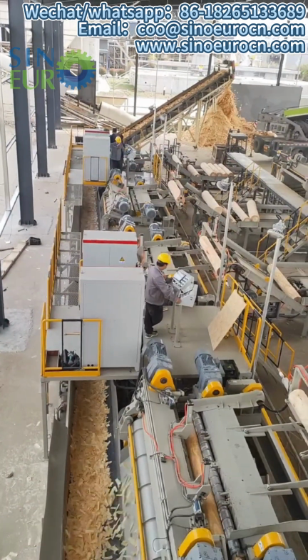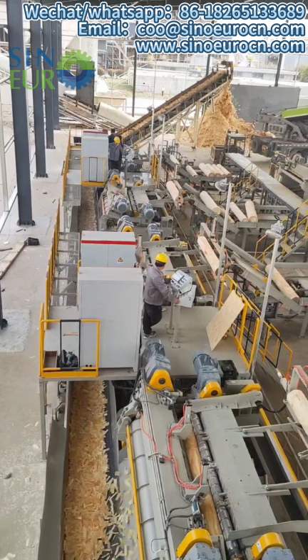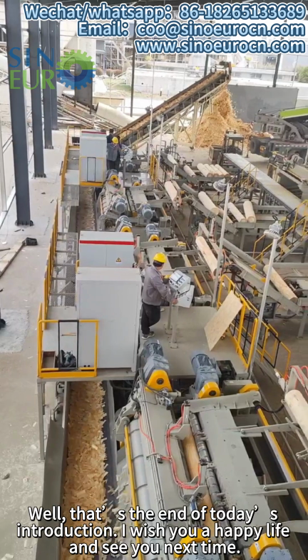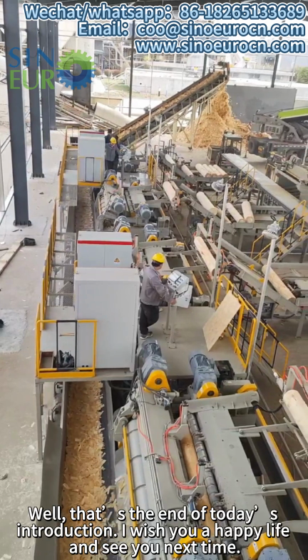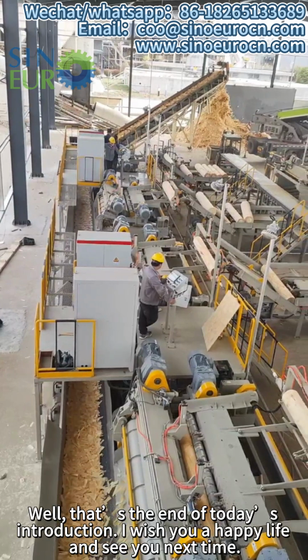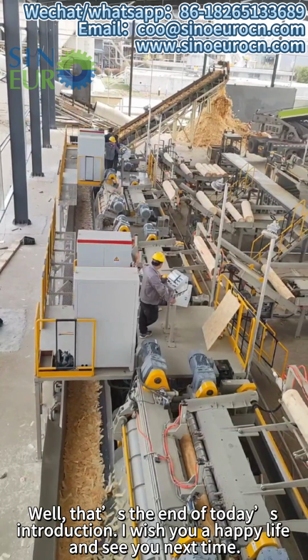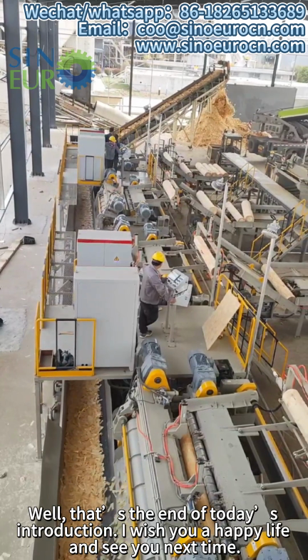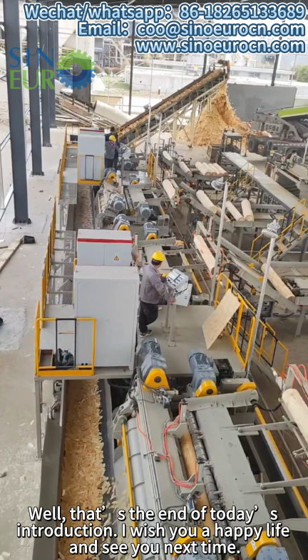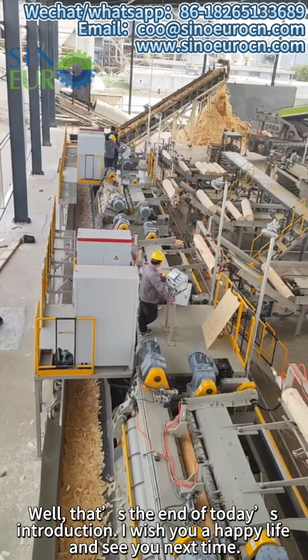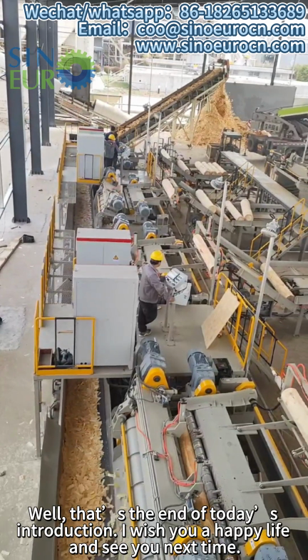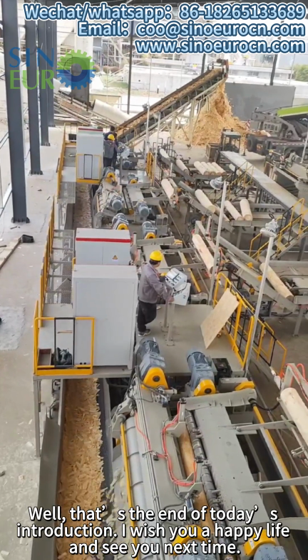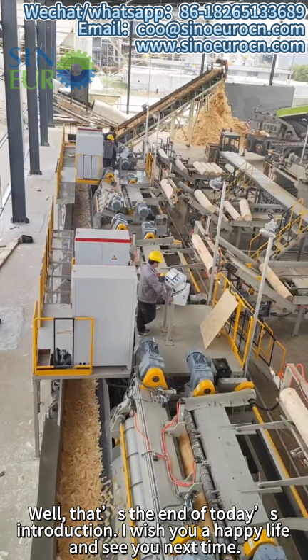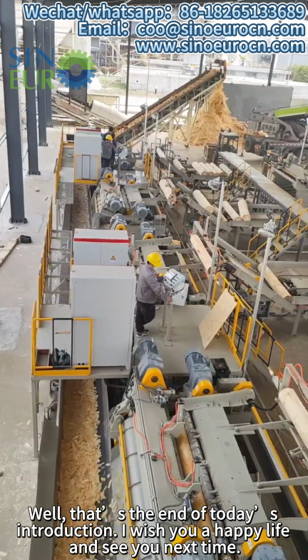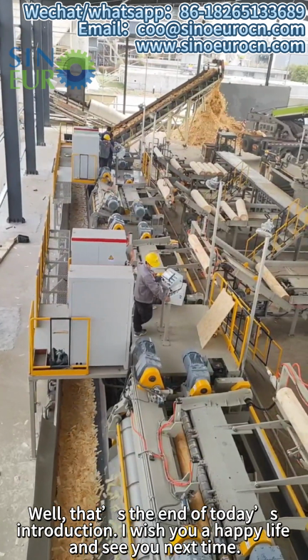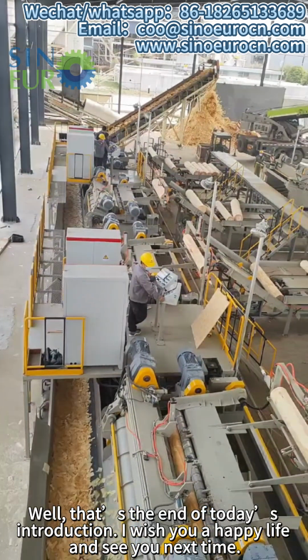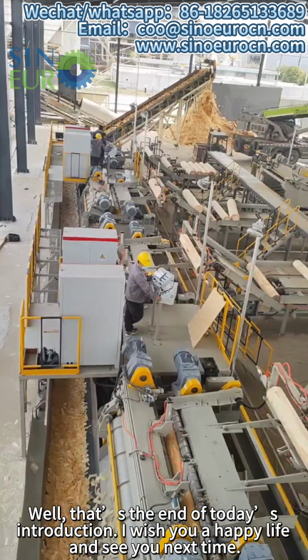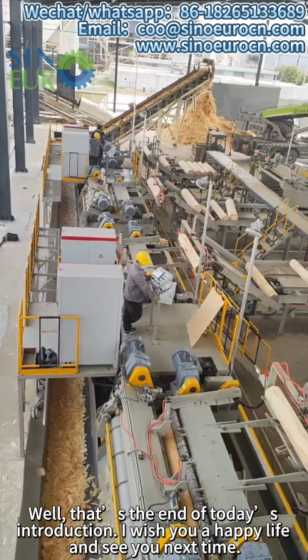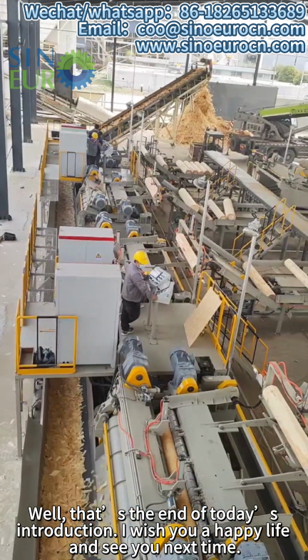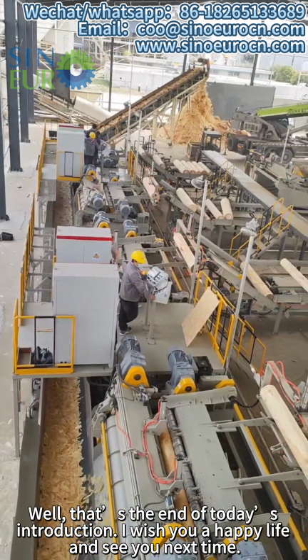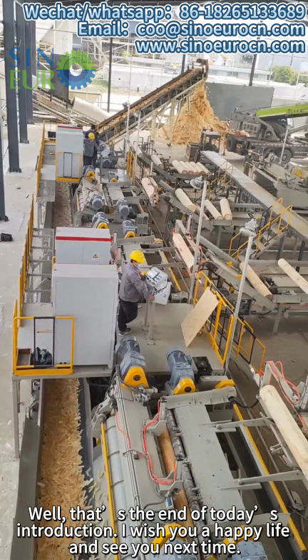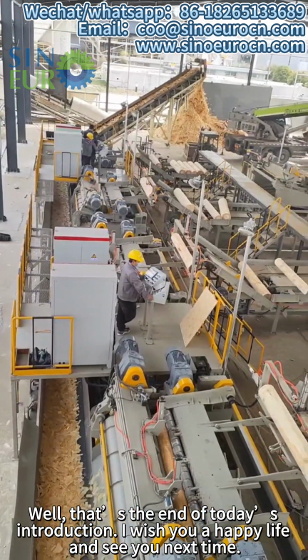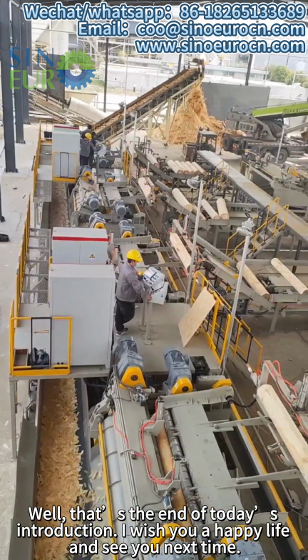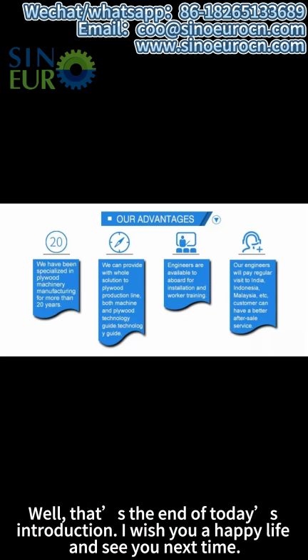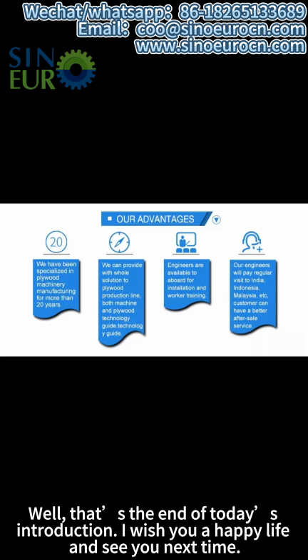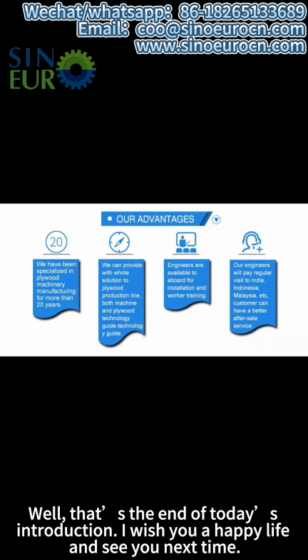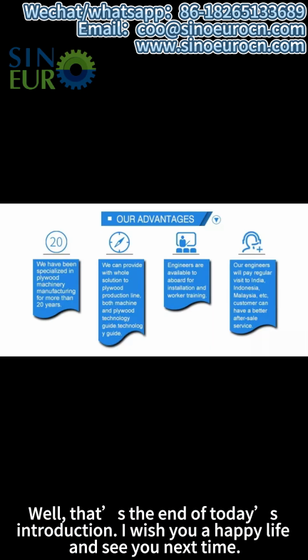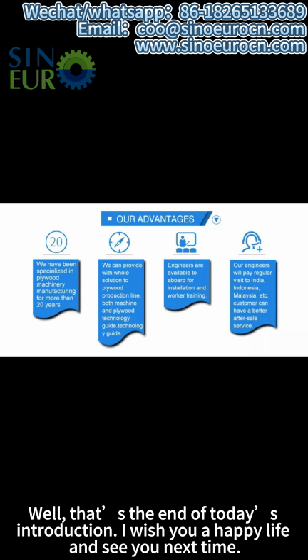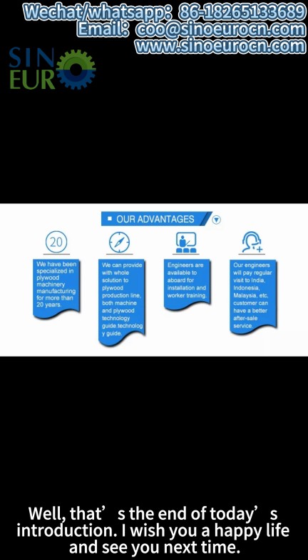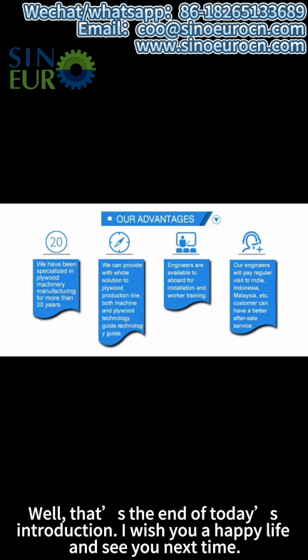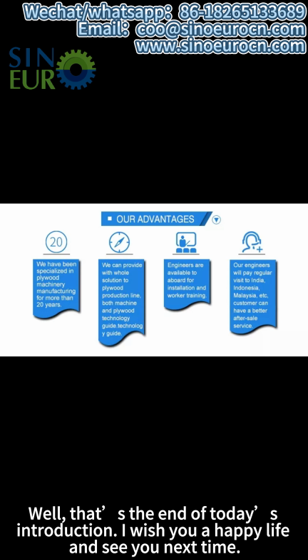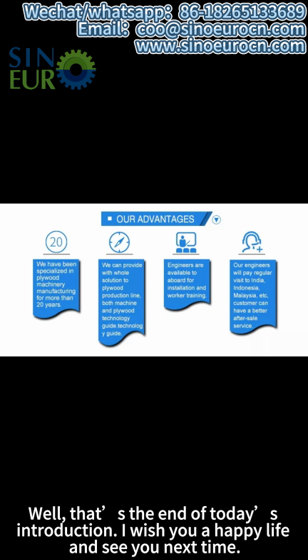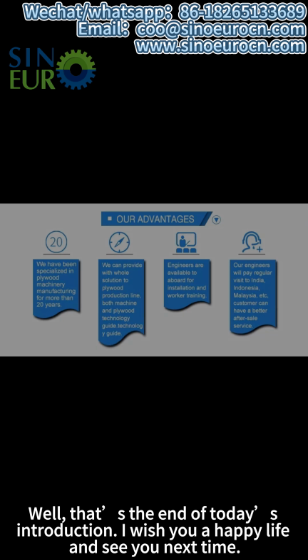Well, that is the end of today's introduction. I wish you a happy life and see you next time.